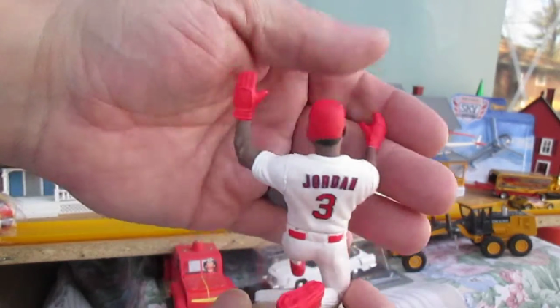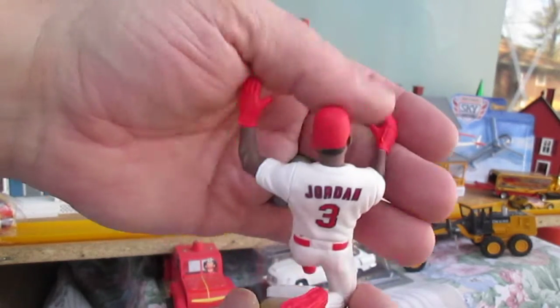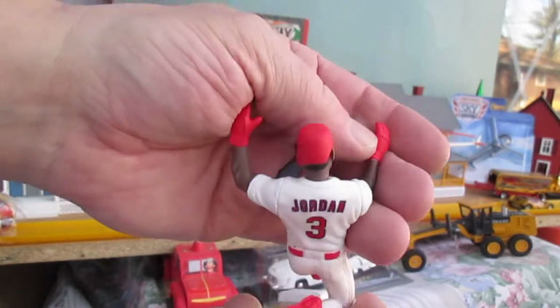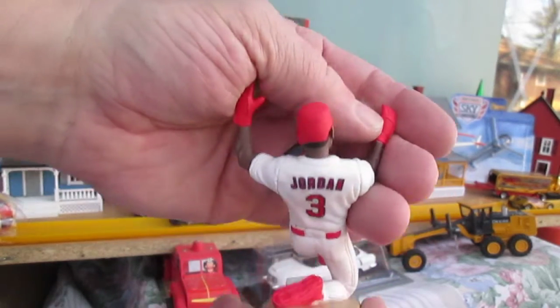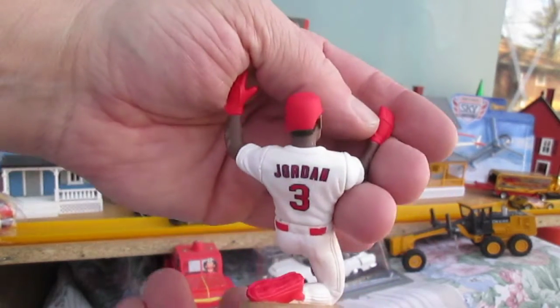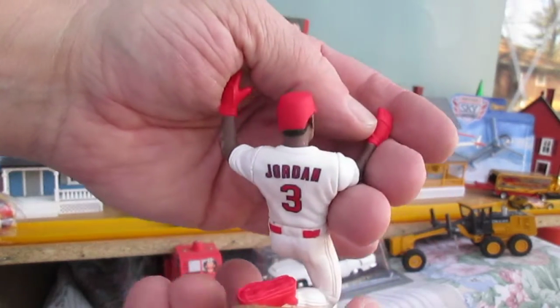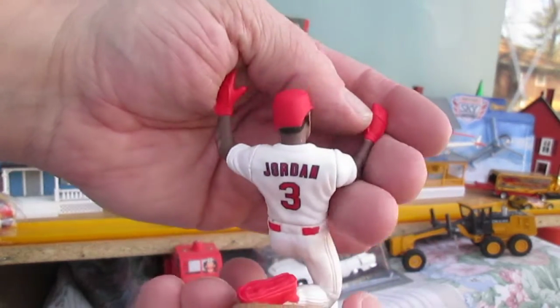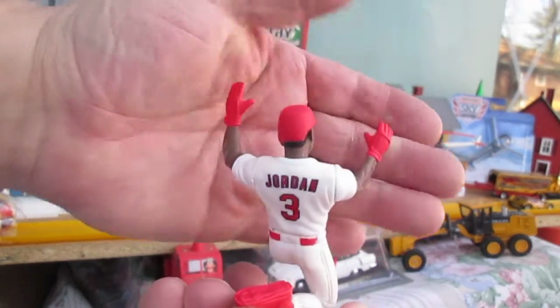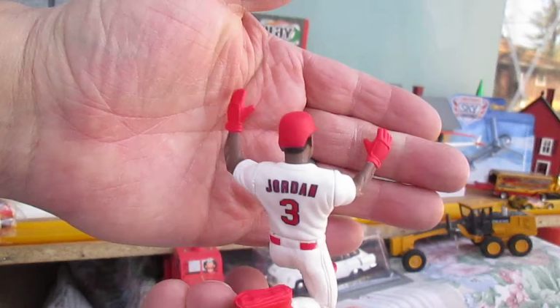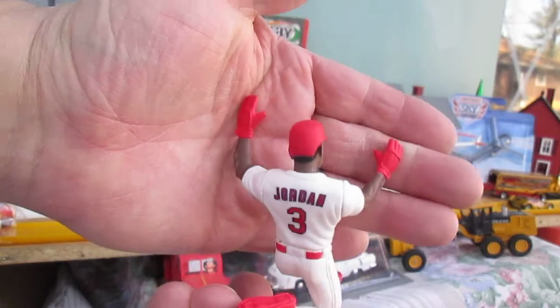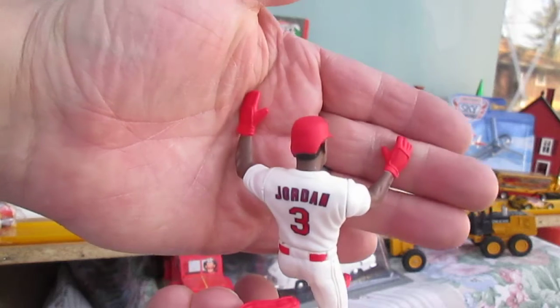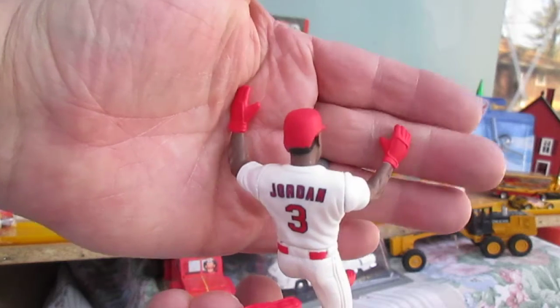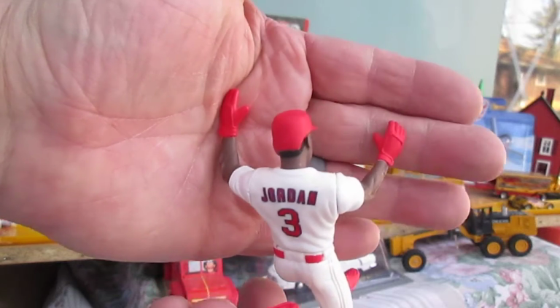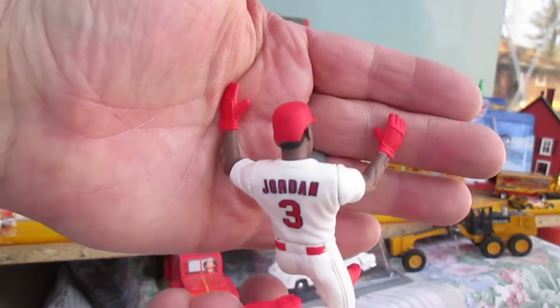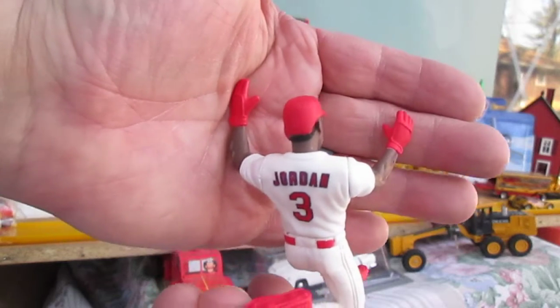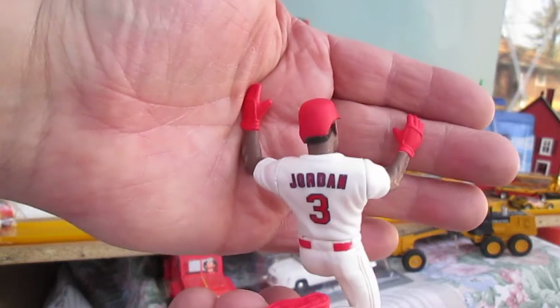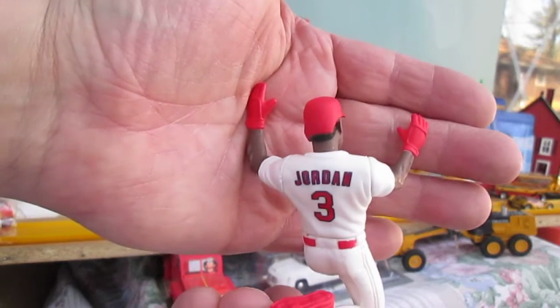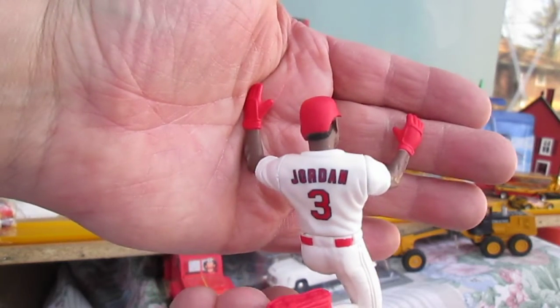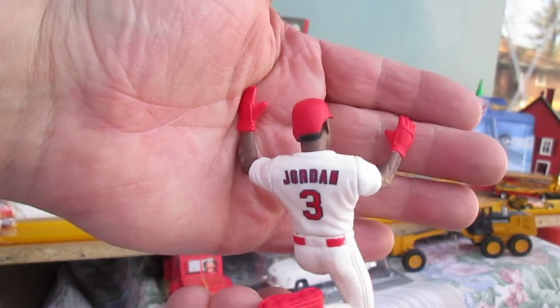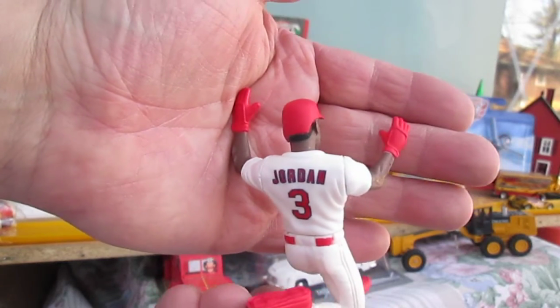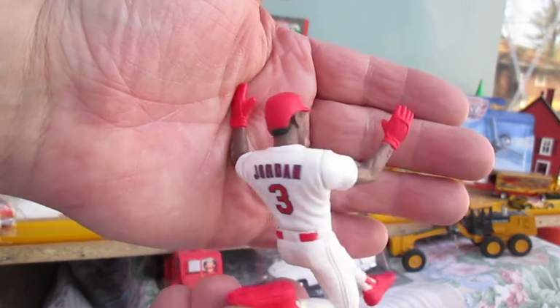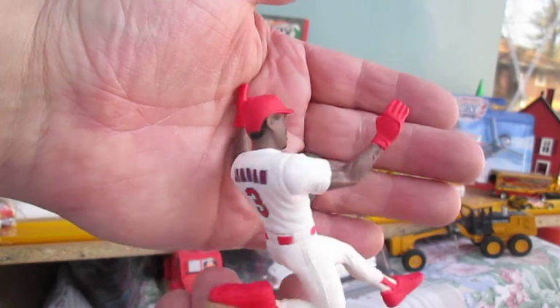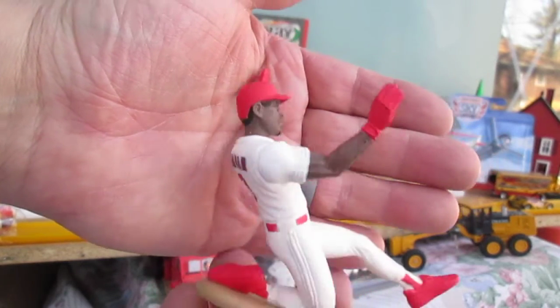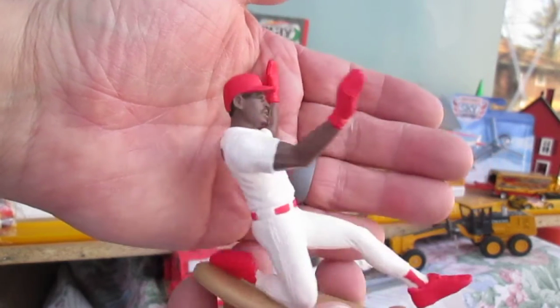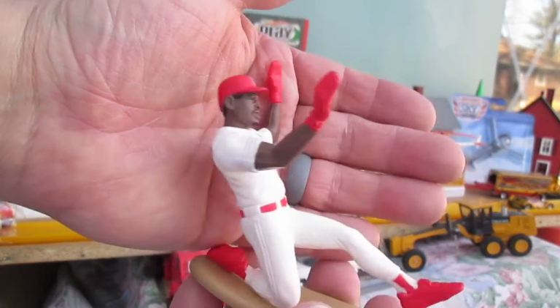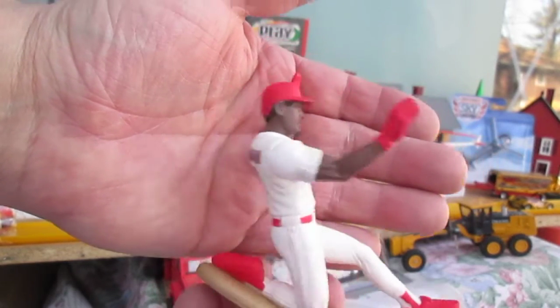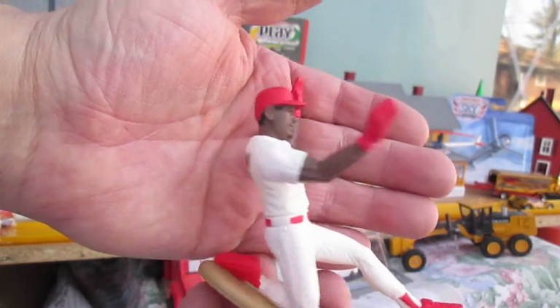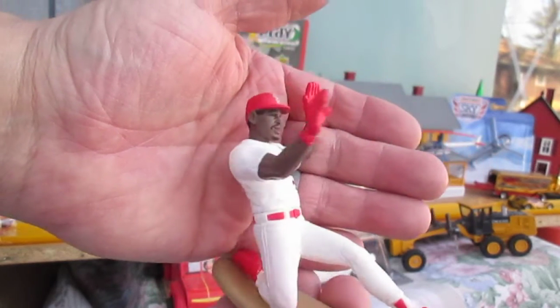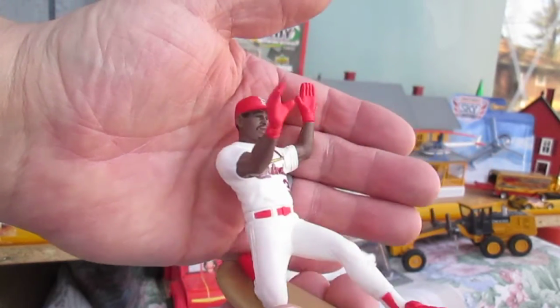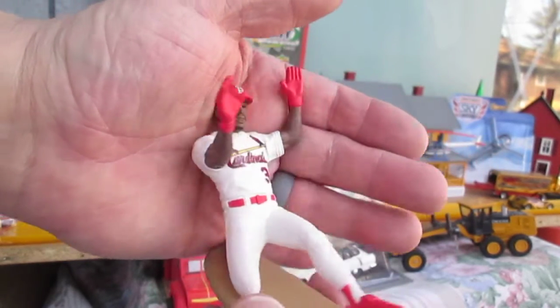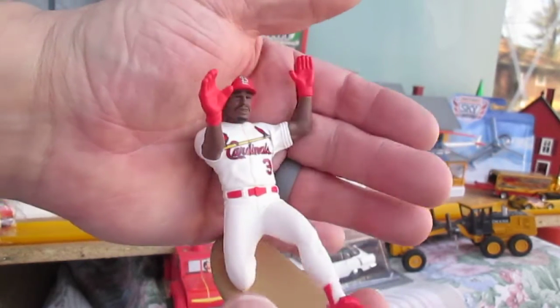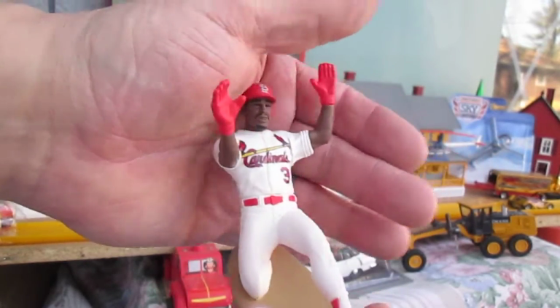We have a crow that wants to get in on the video. St. Louis Cardinals, Brian Jordan.